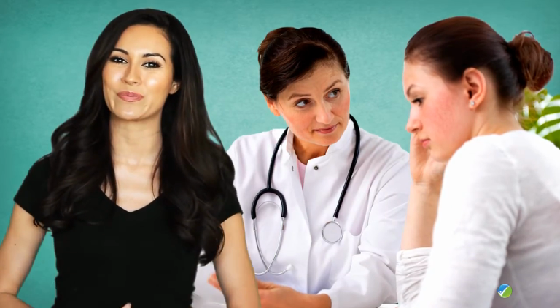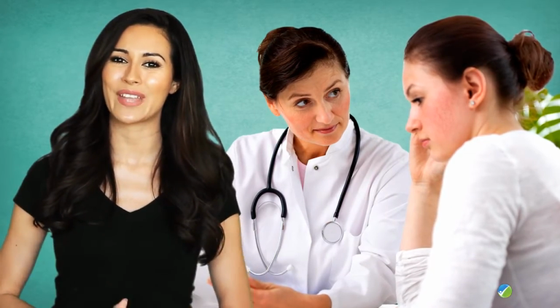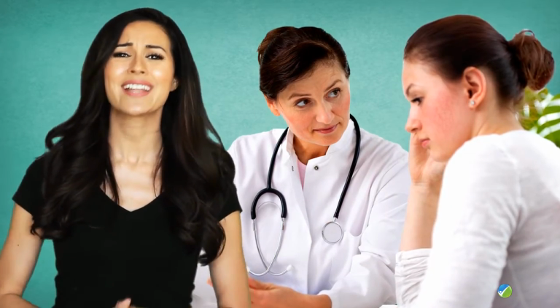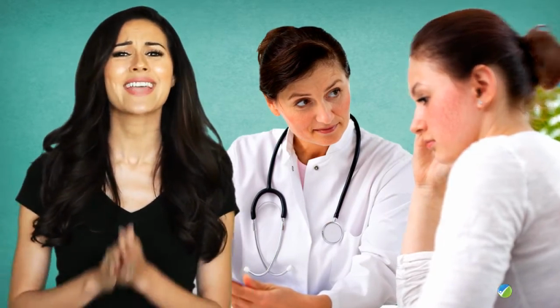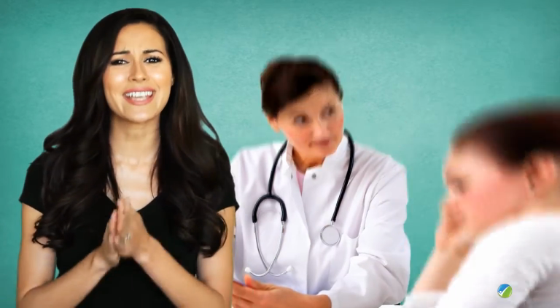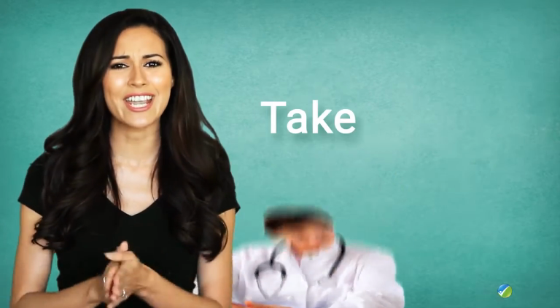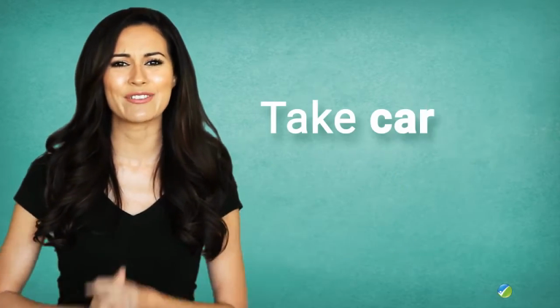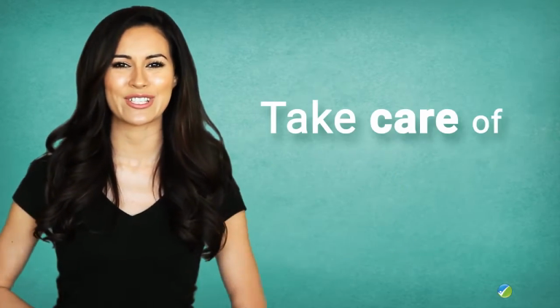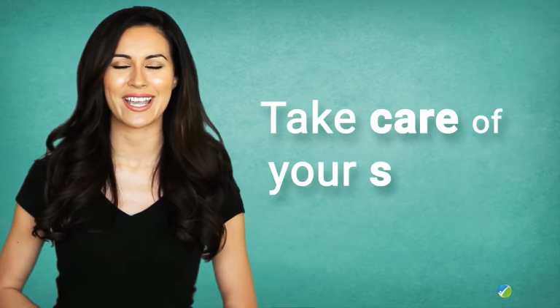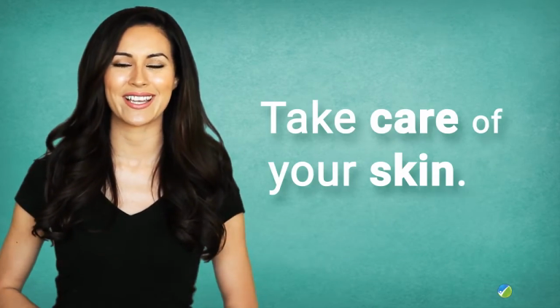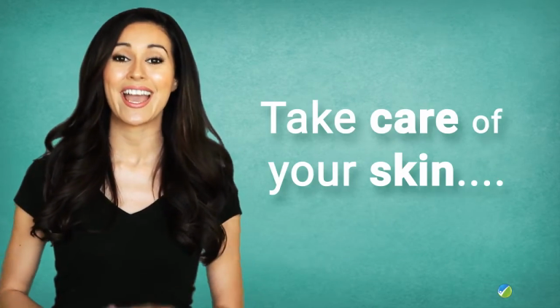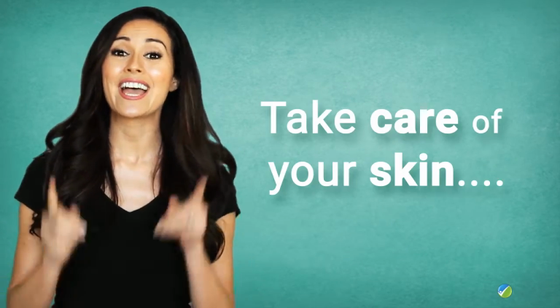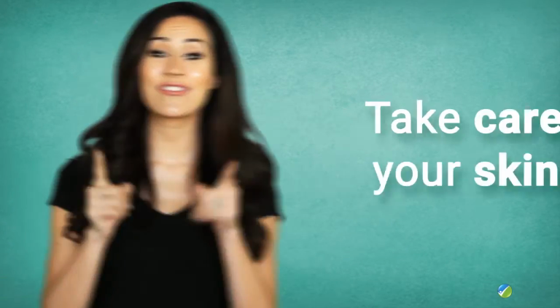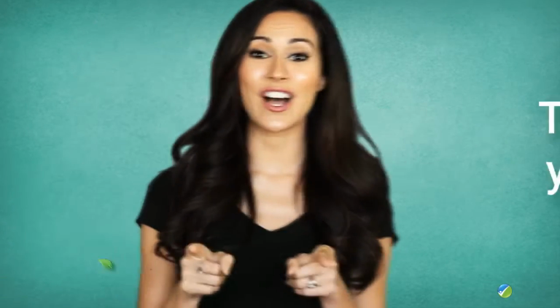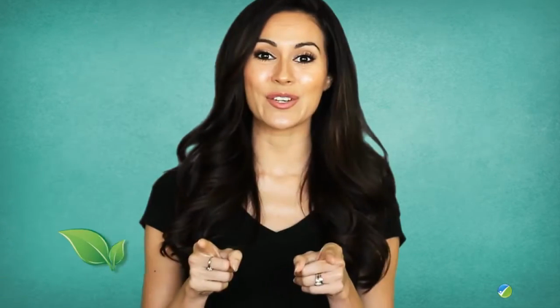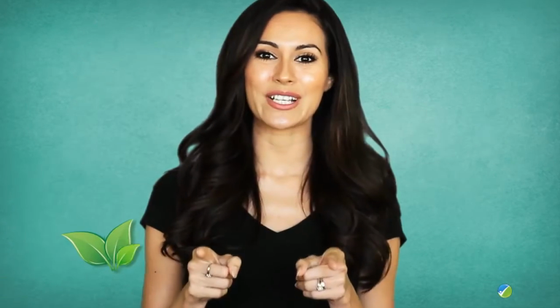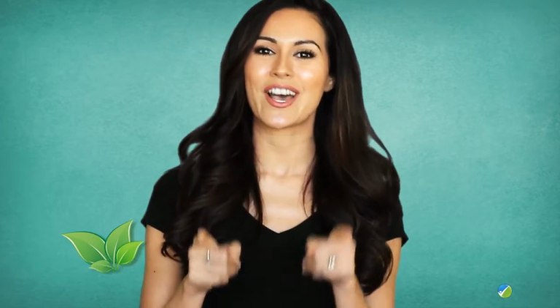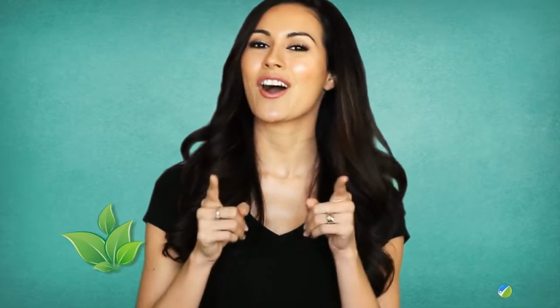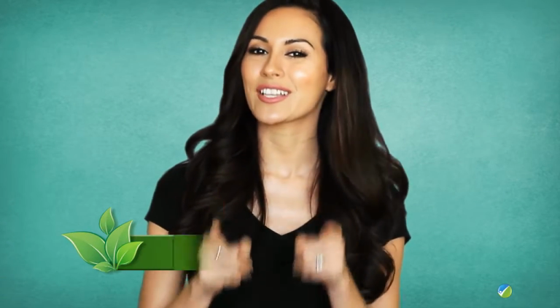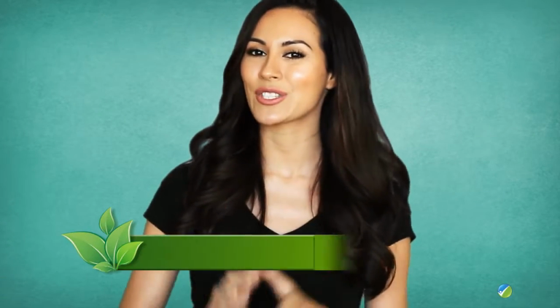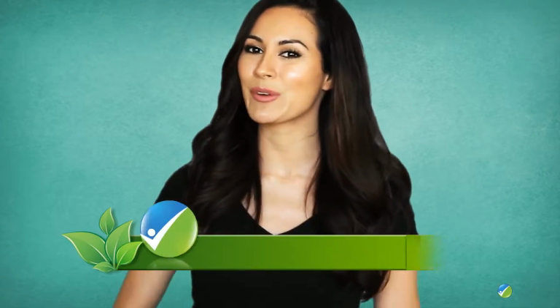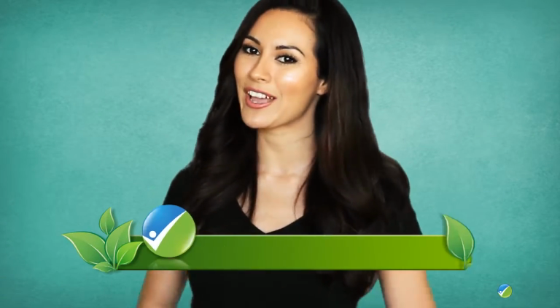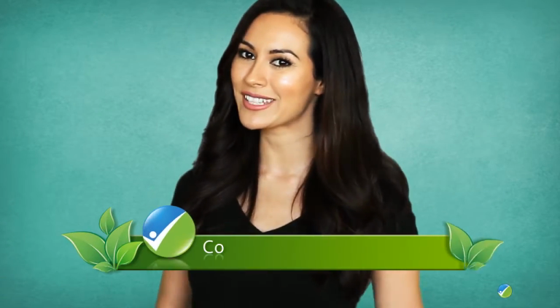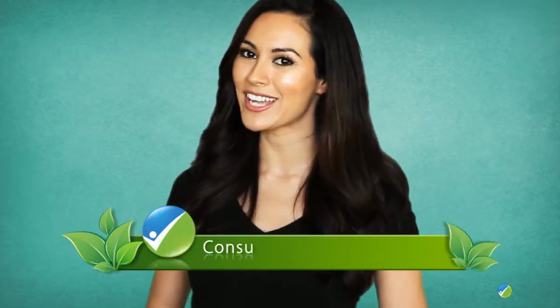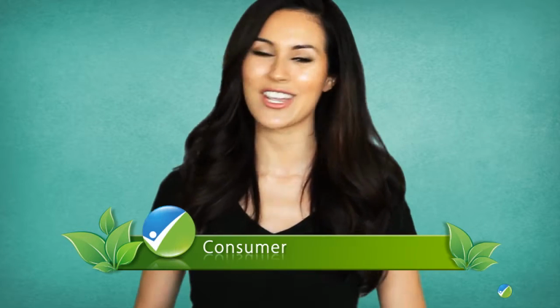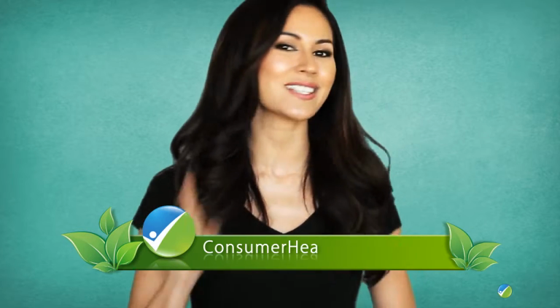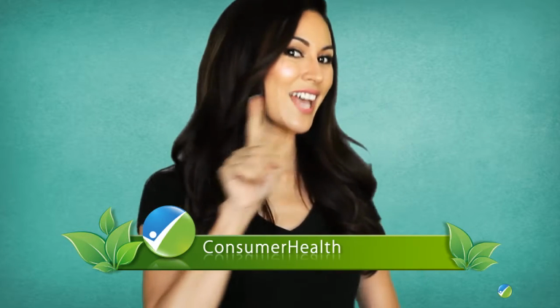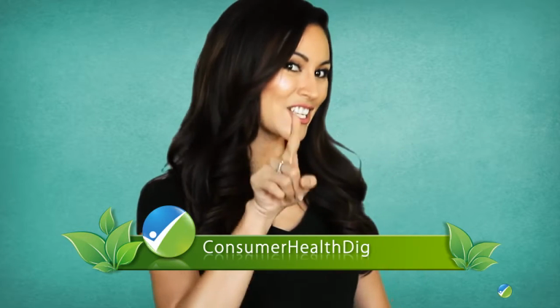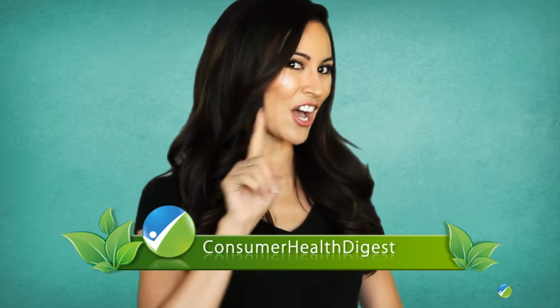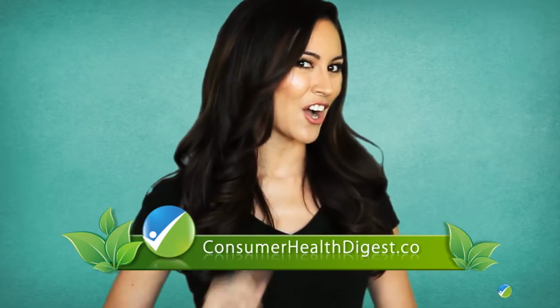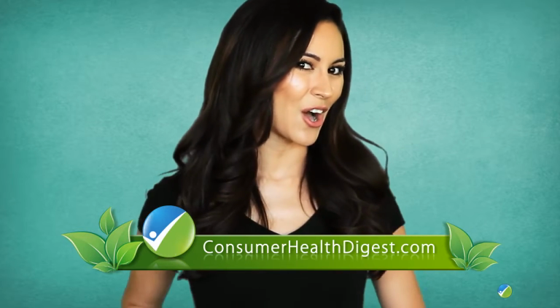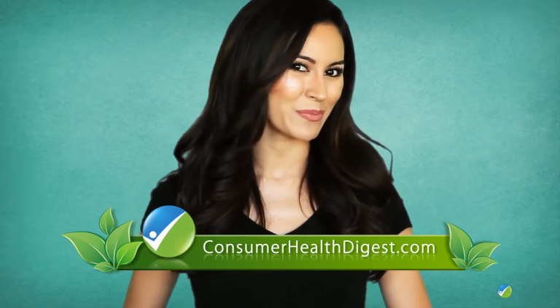Take care of your skin and follow us on Consumer Health Digest dot com.